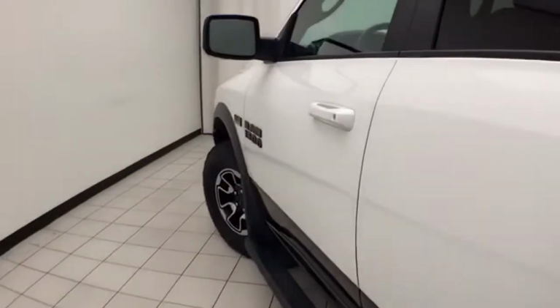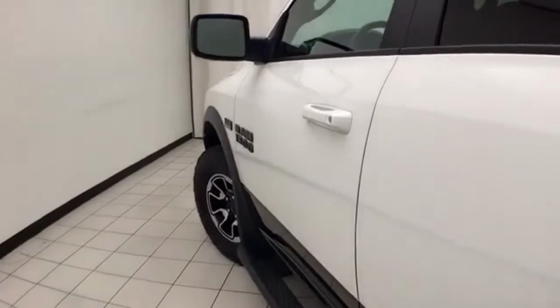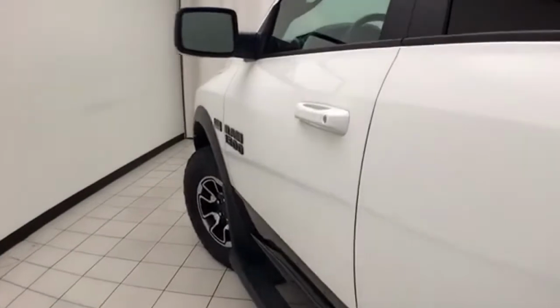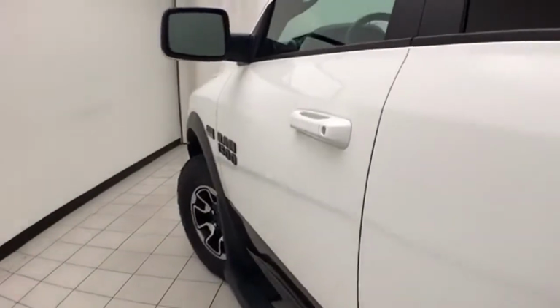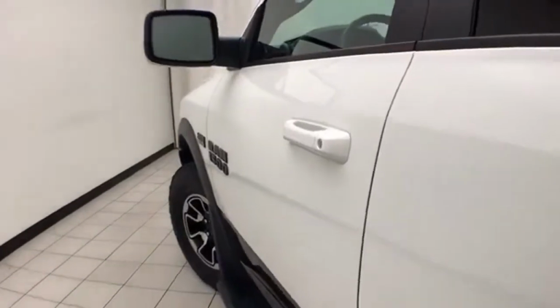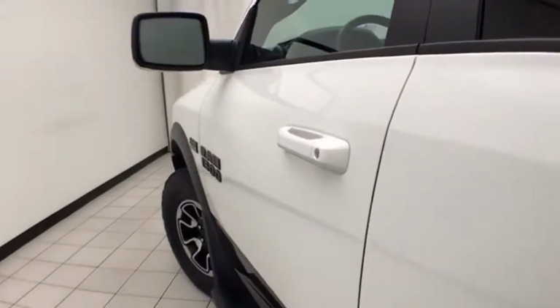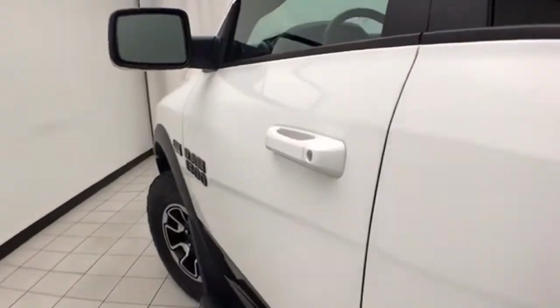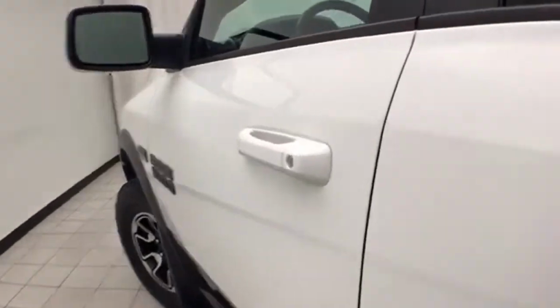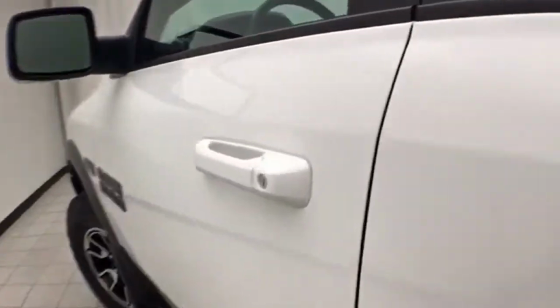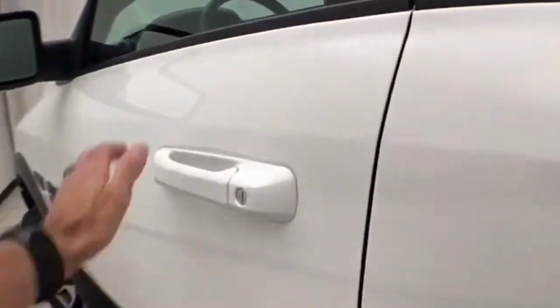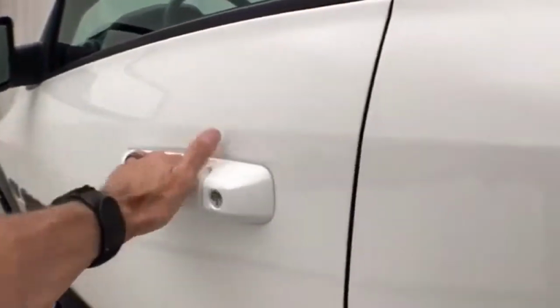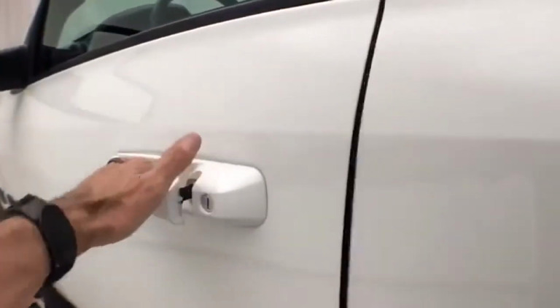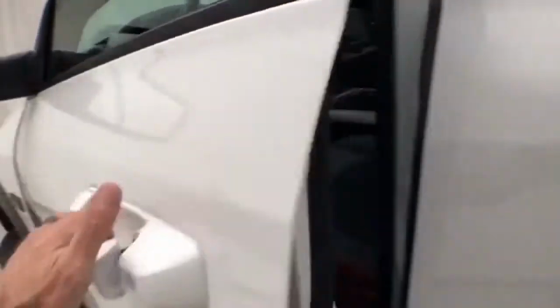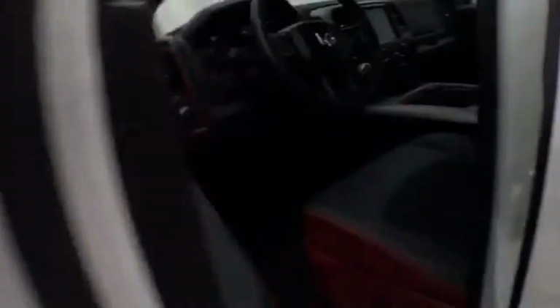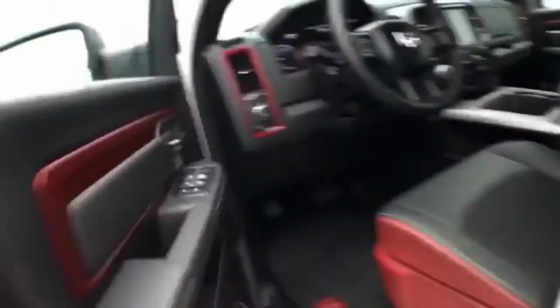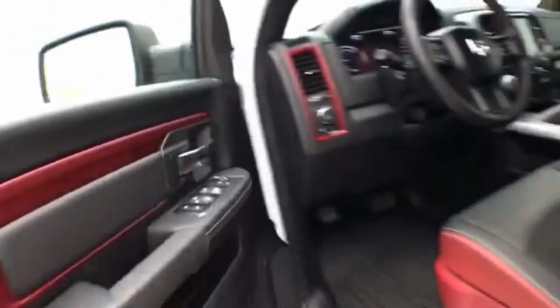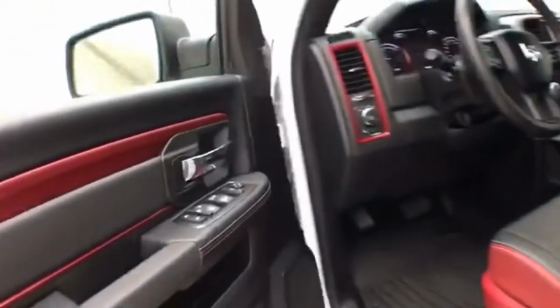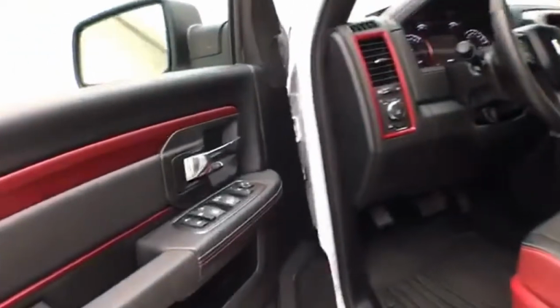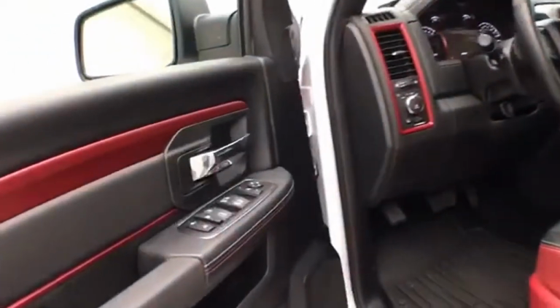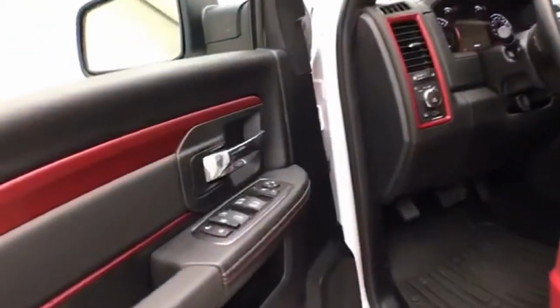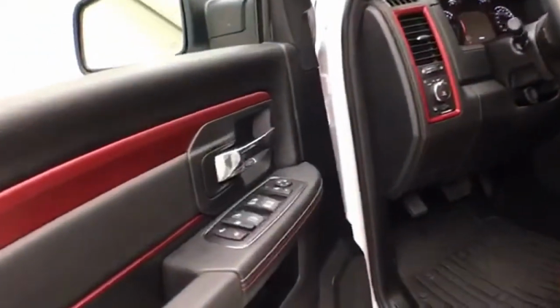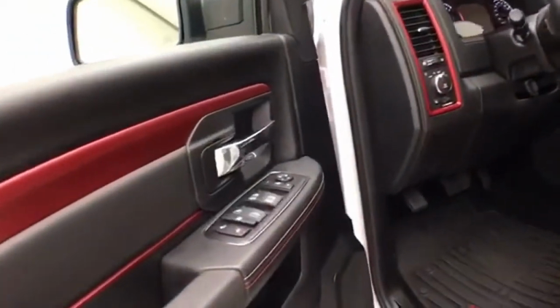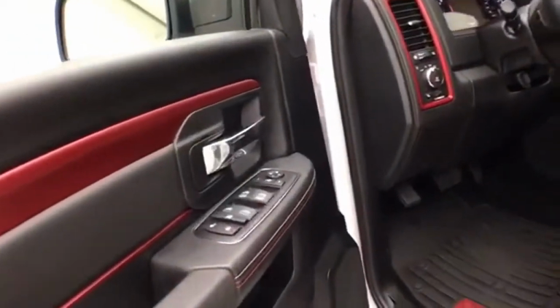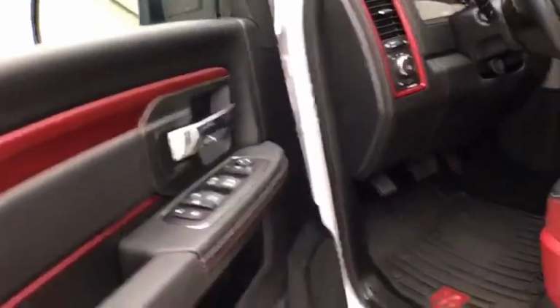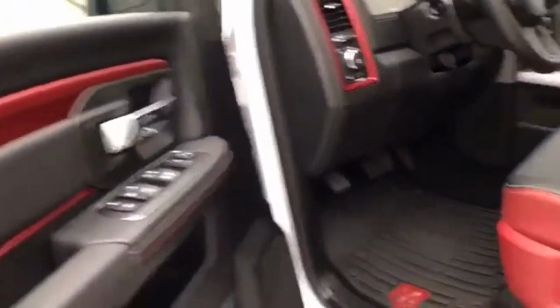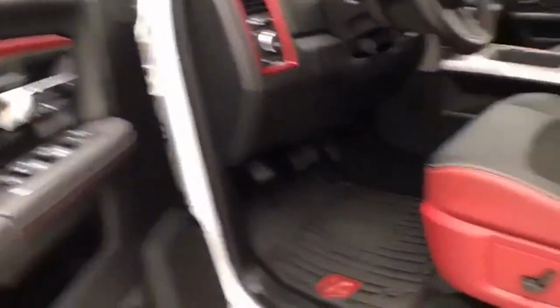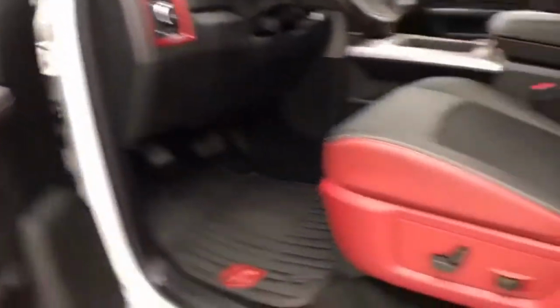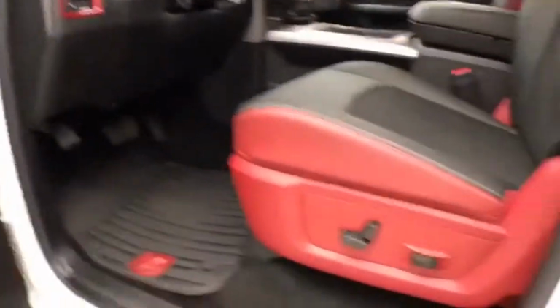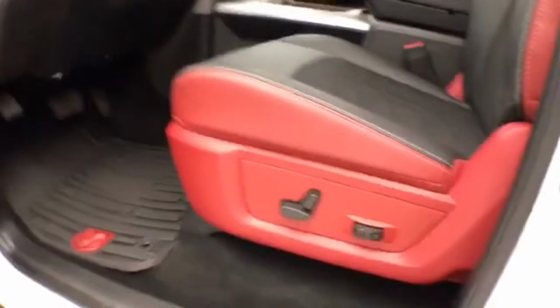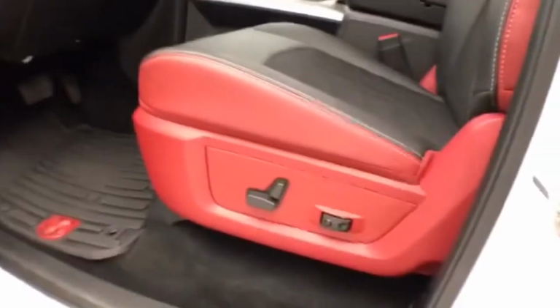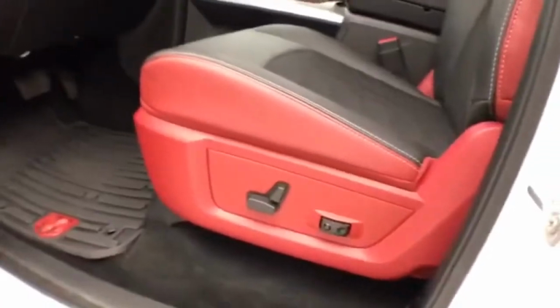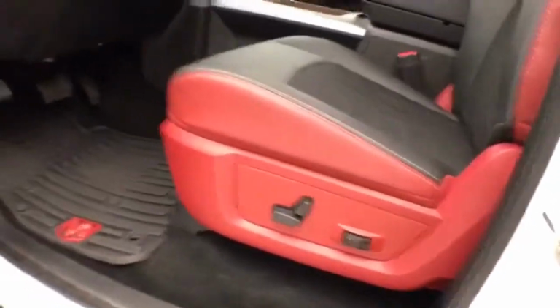This Ram has keyless entry with remote start. Power windows, locks, mirrors, and power driver's seat.